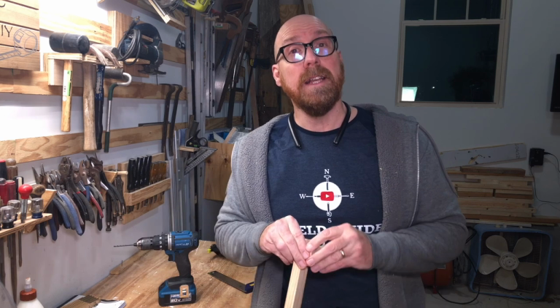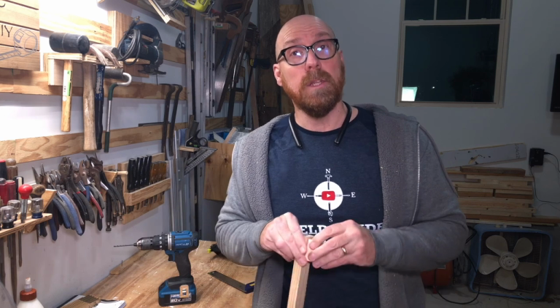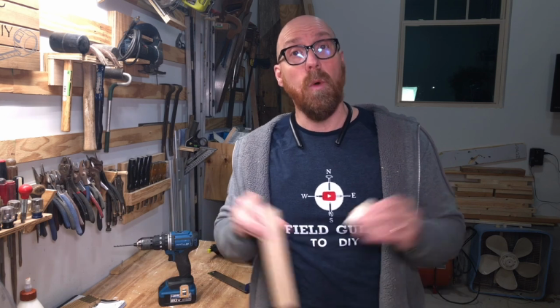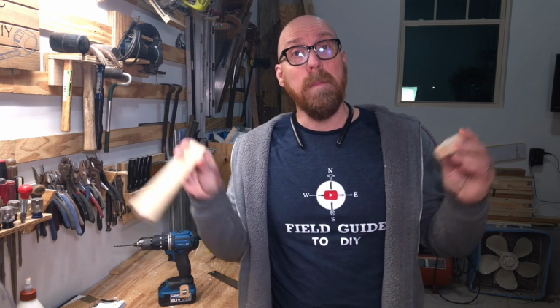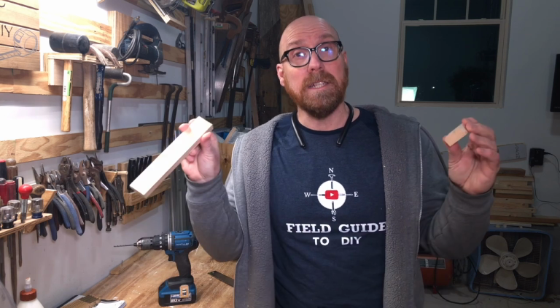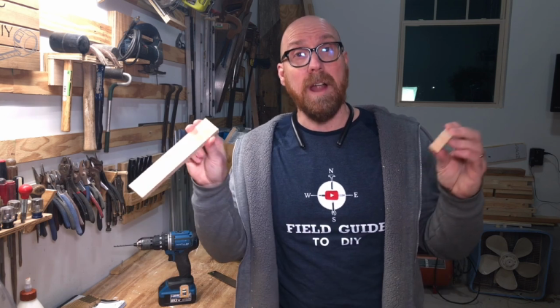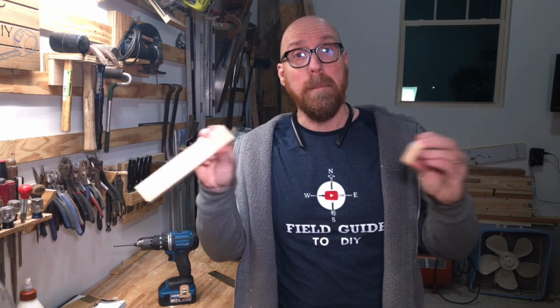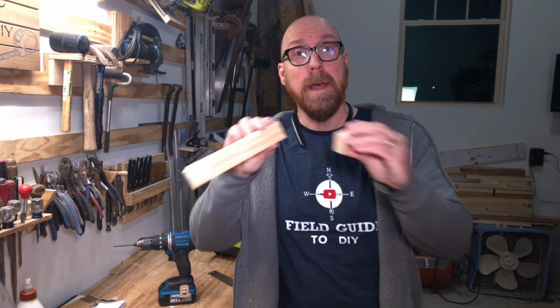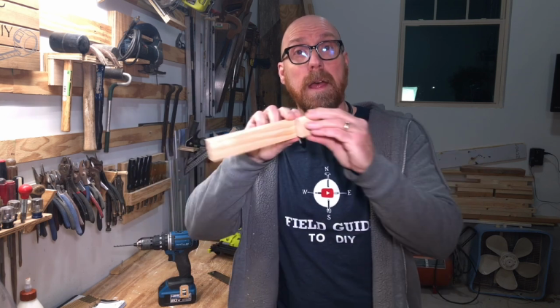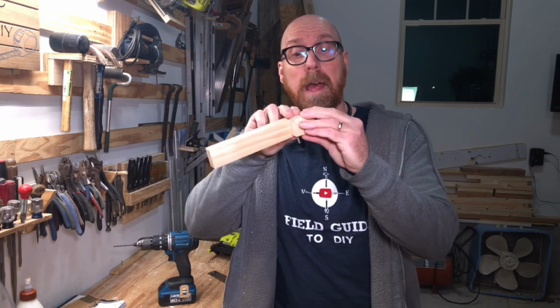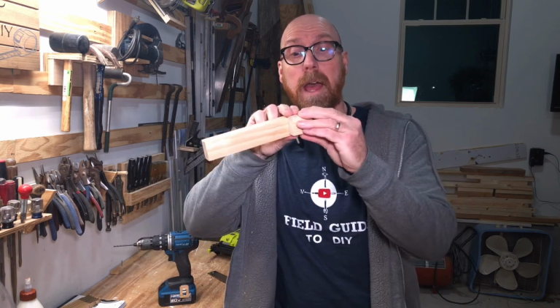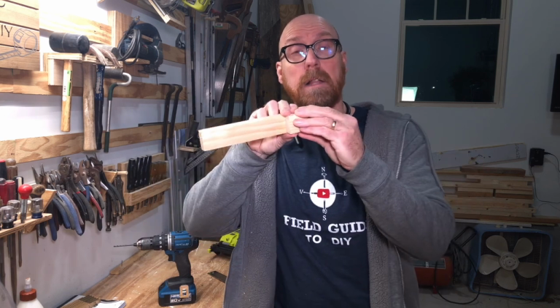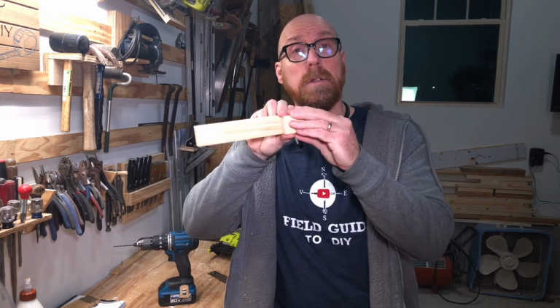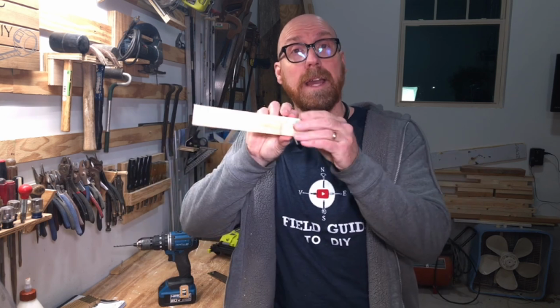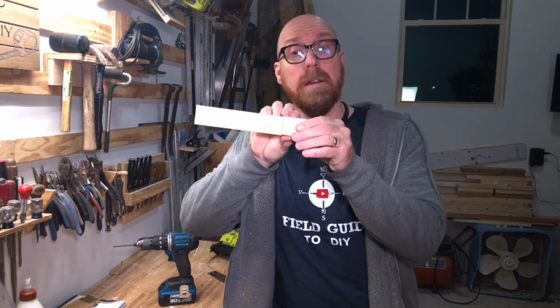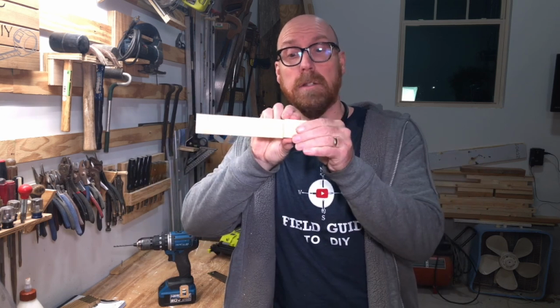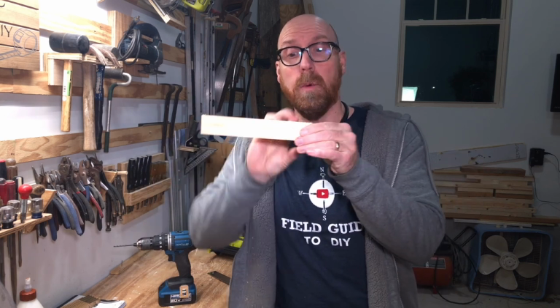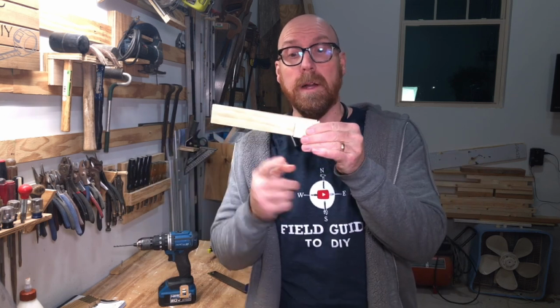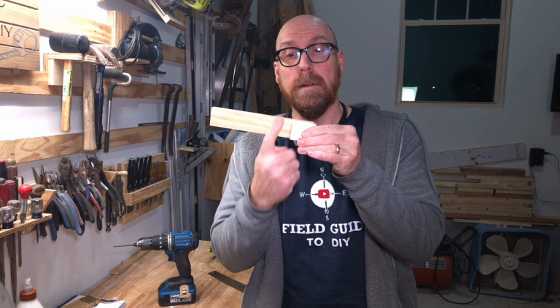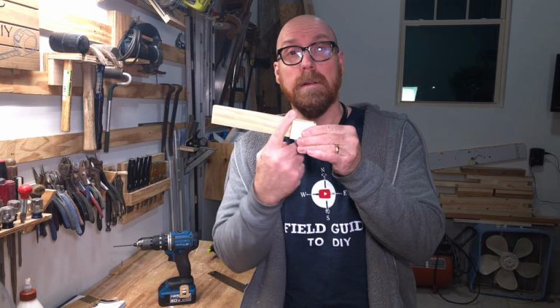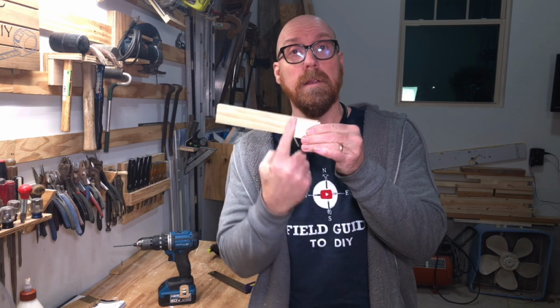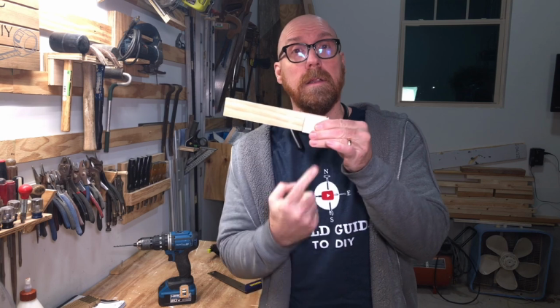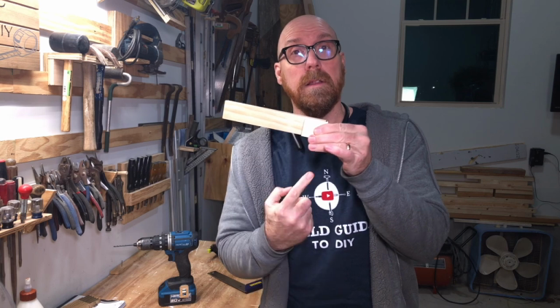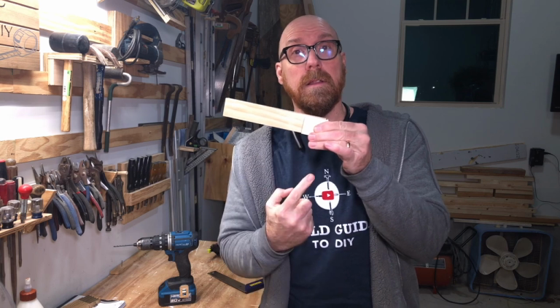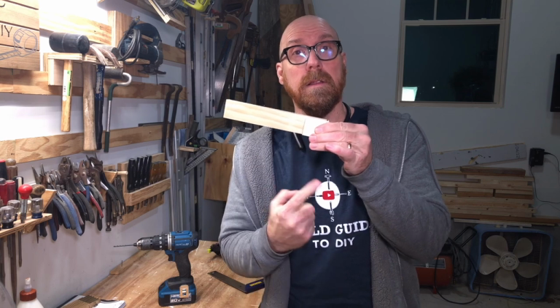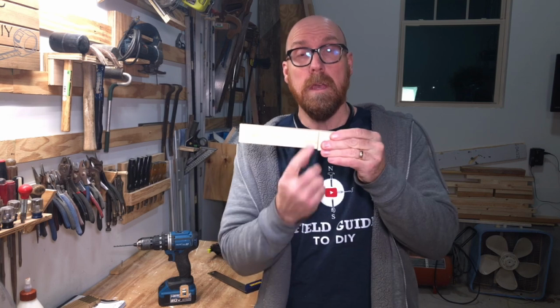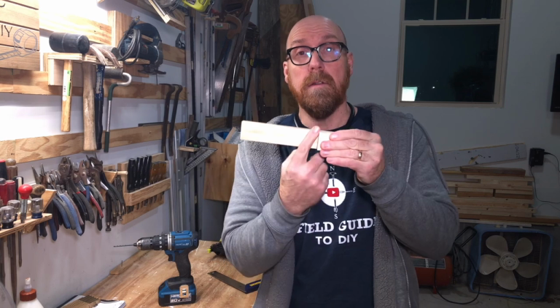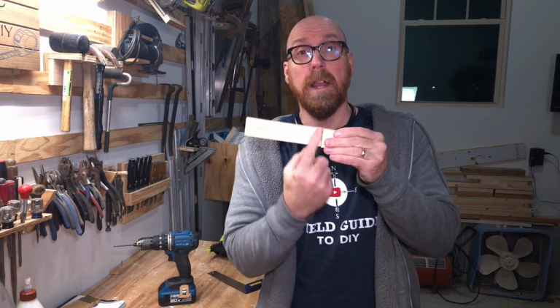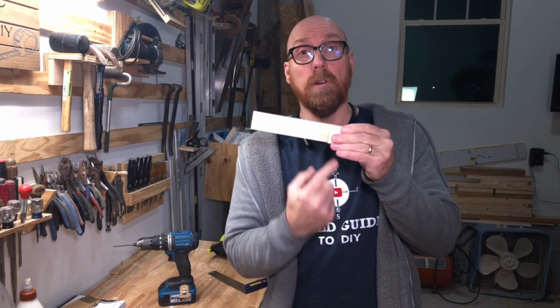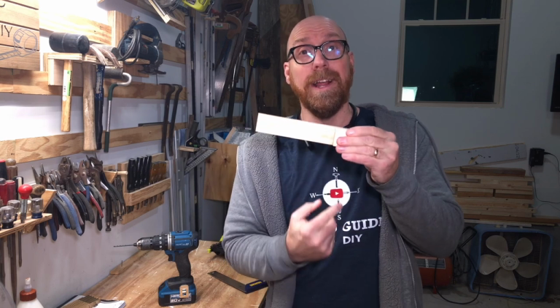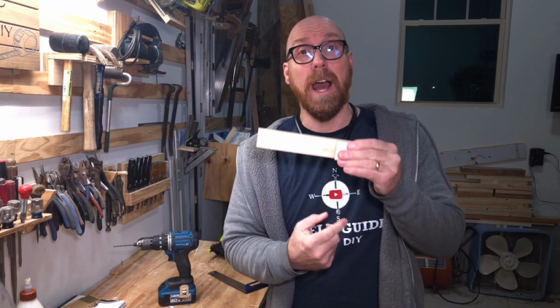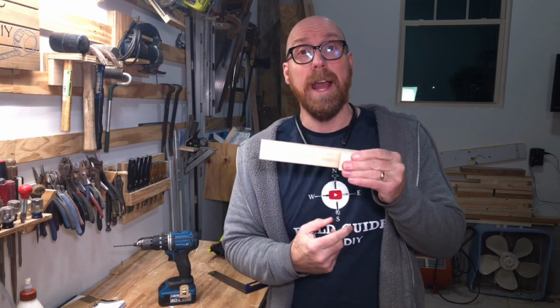Make some 1x scrap and glue it together square. You've got a great guide.